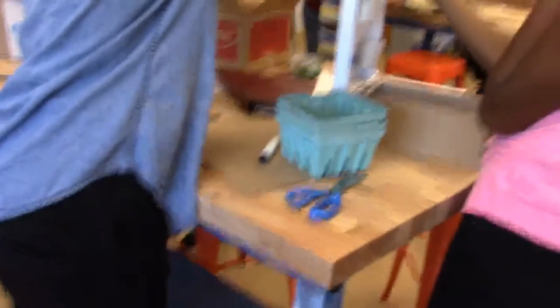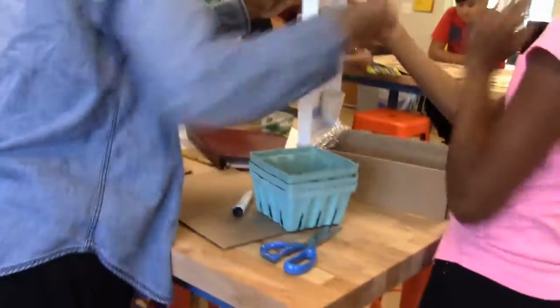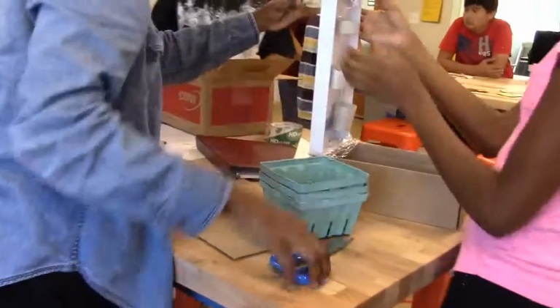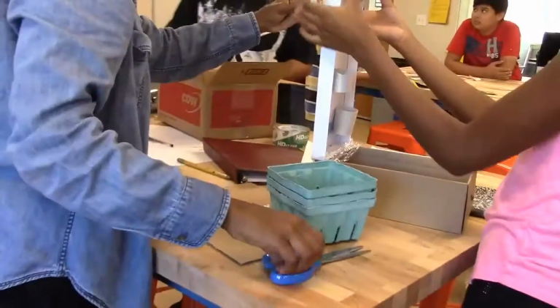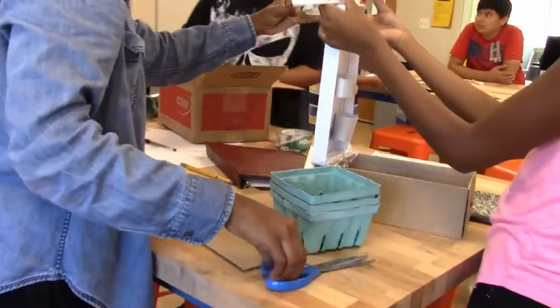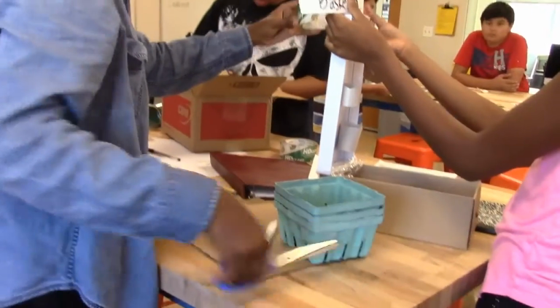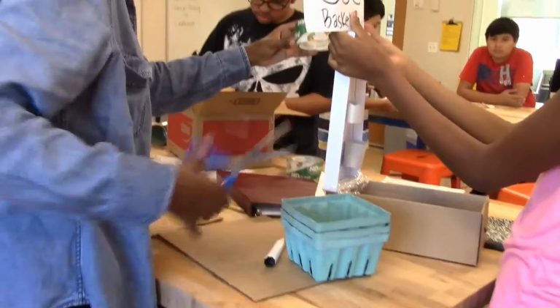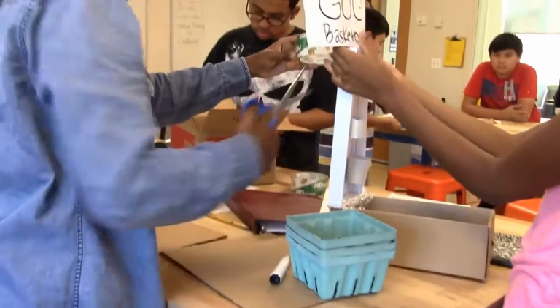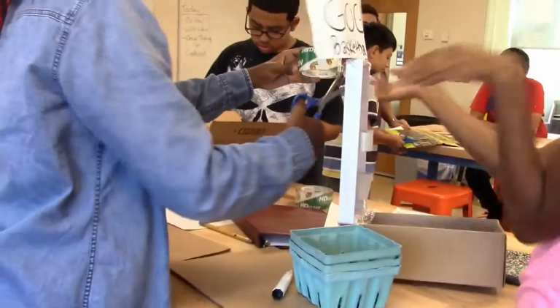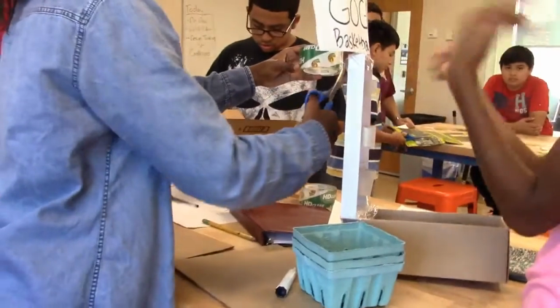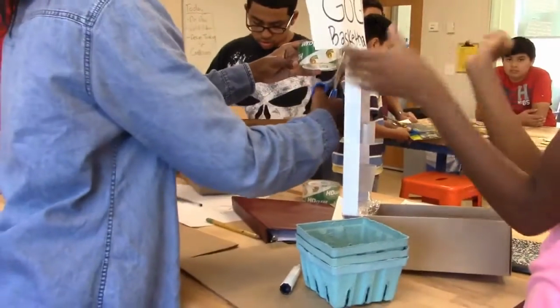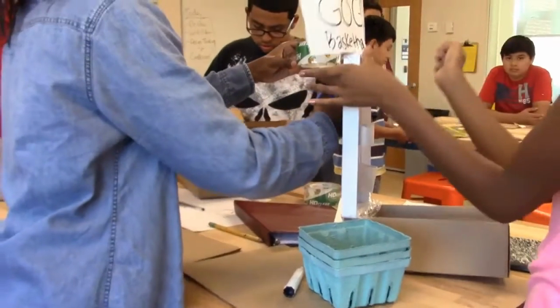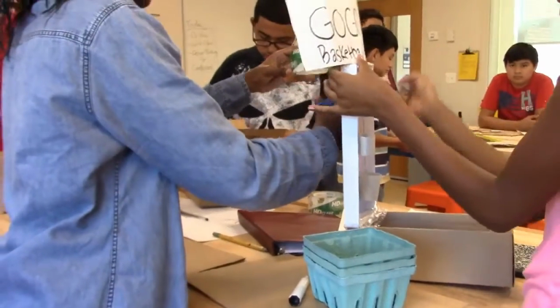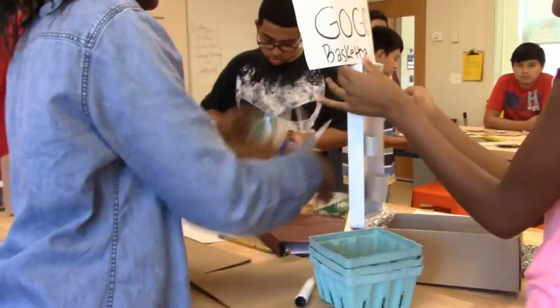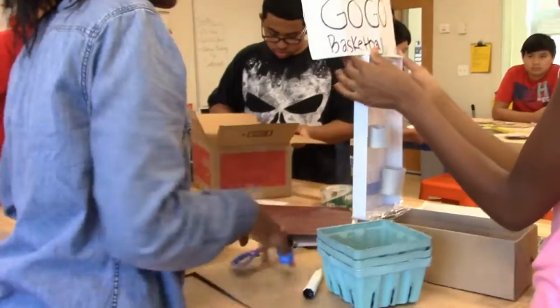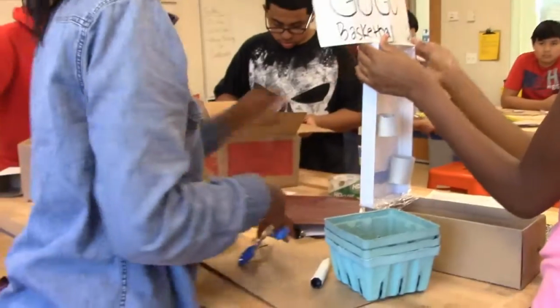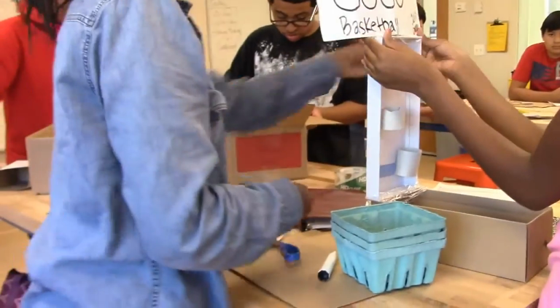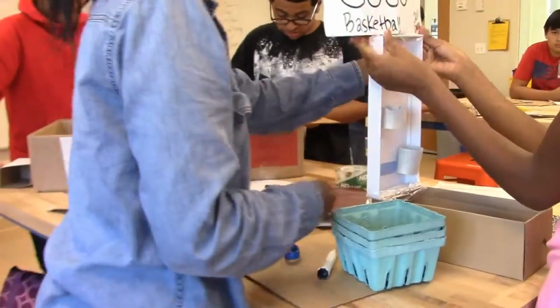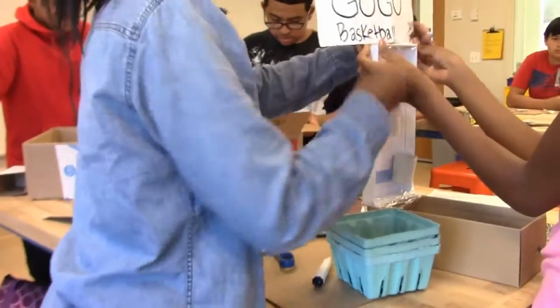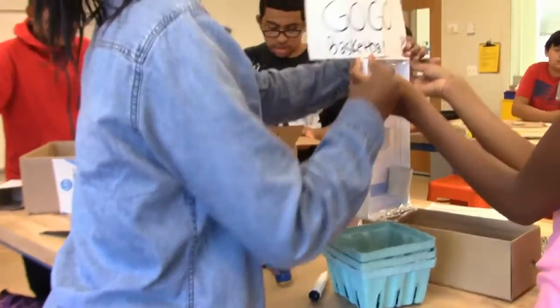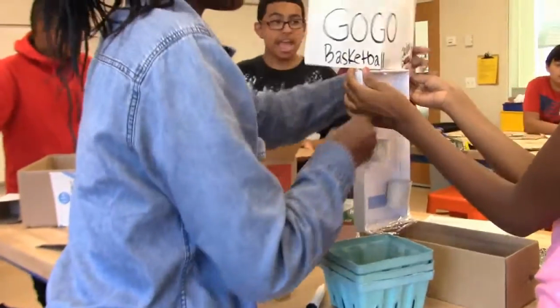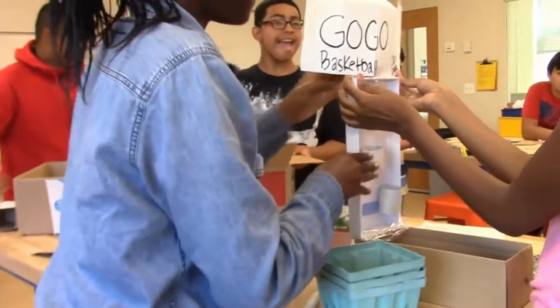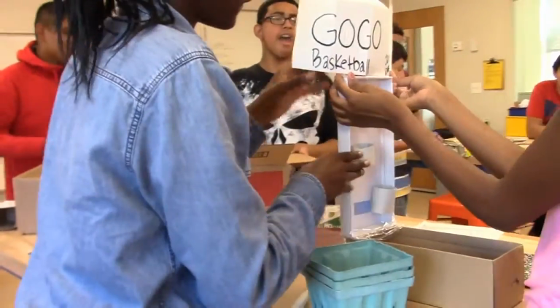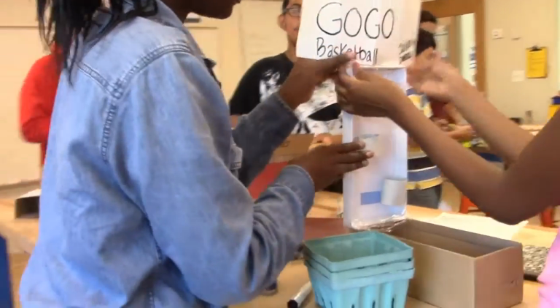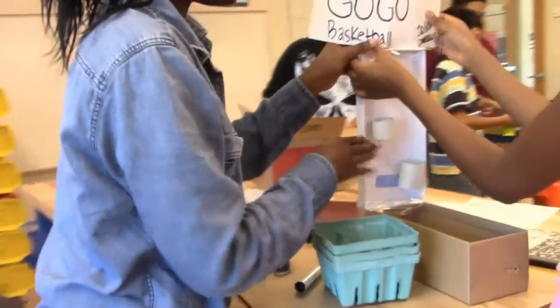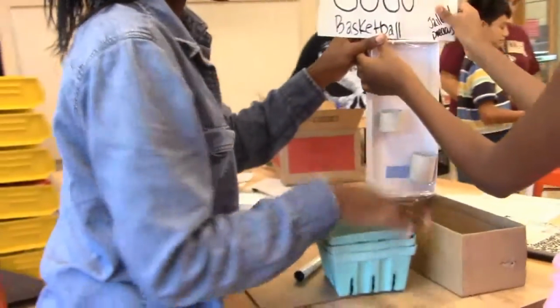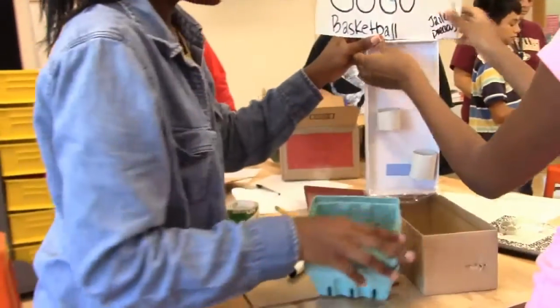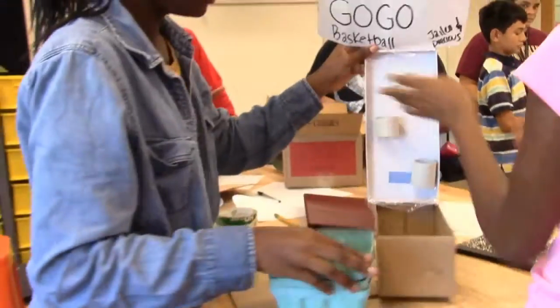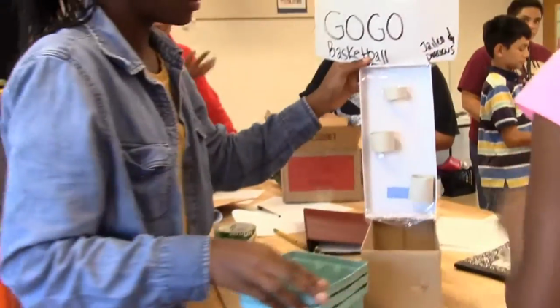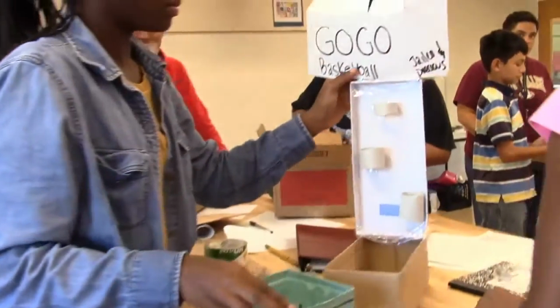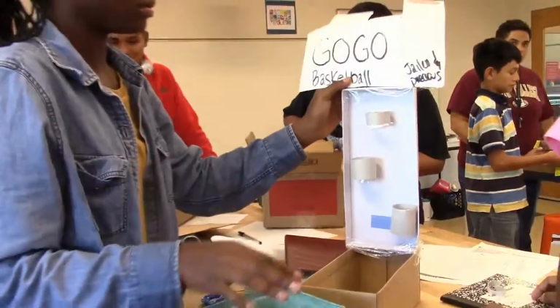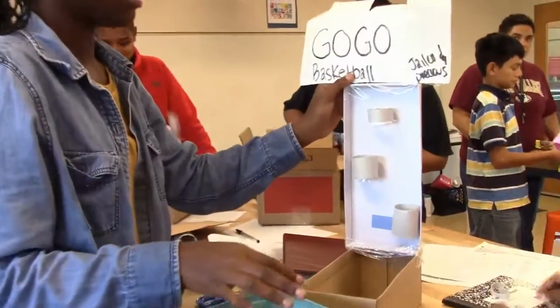Now our students' ideas finally have a place to take flight. Let's listen to one of our CCPCS students.